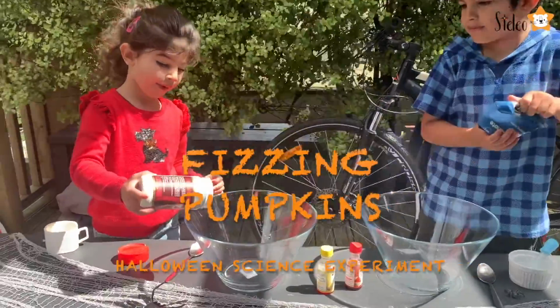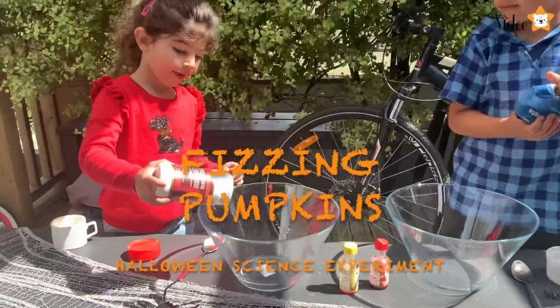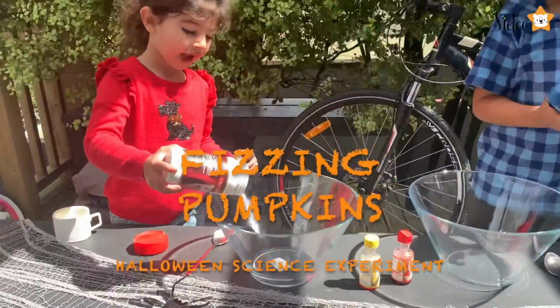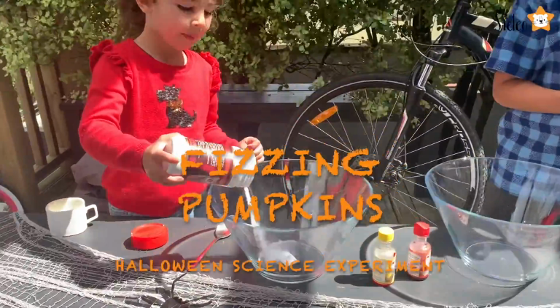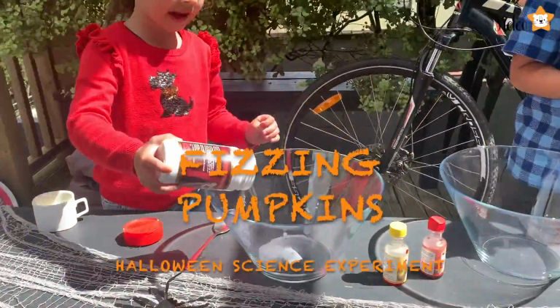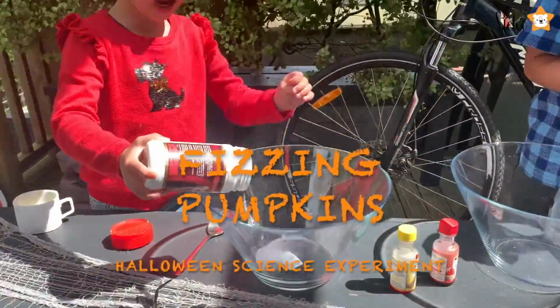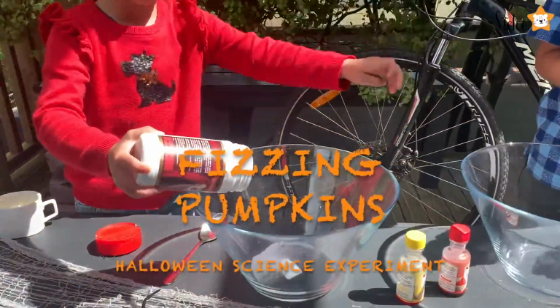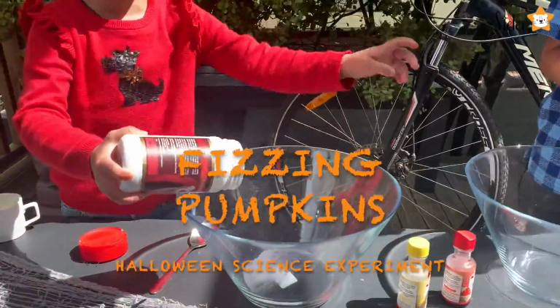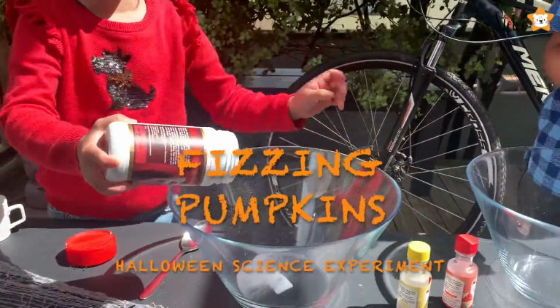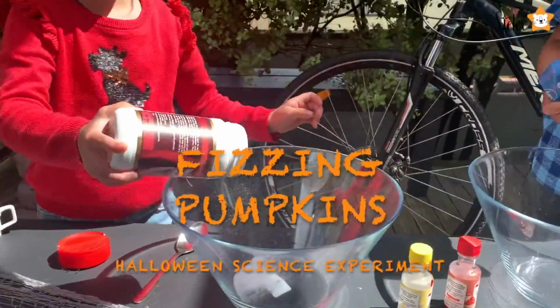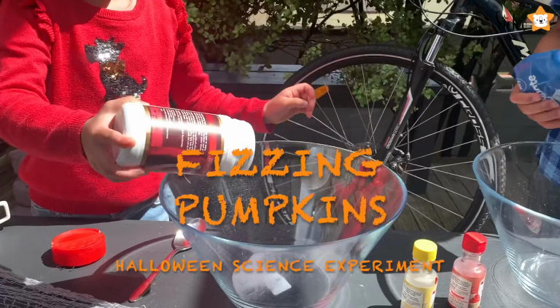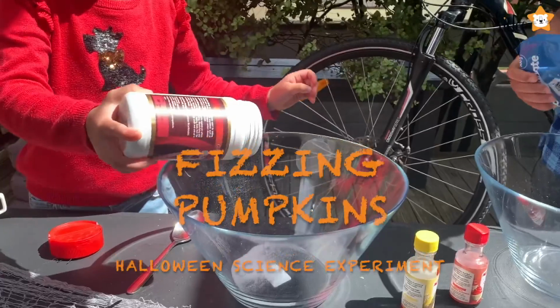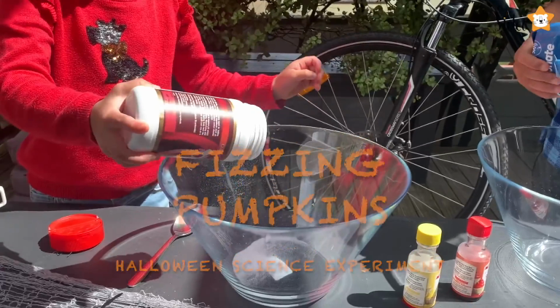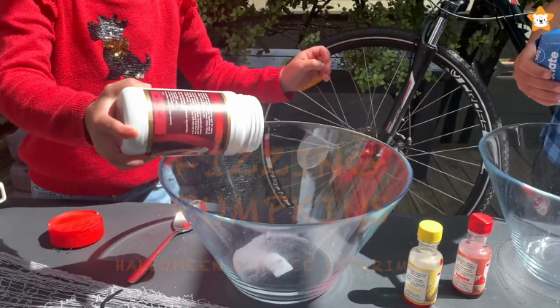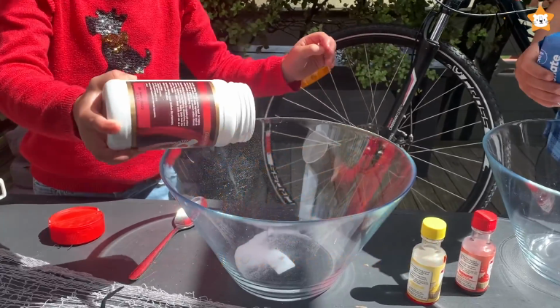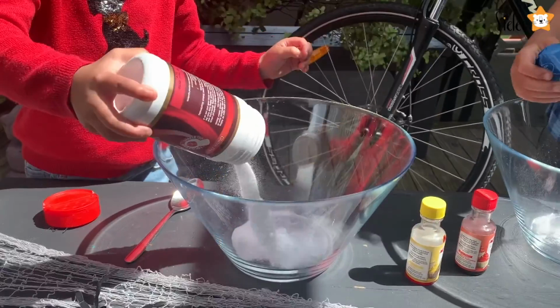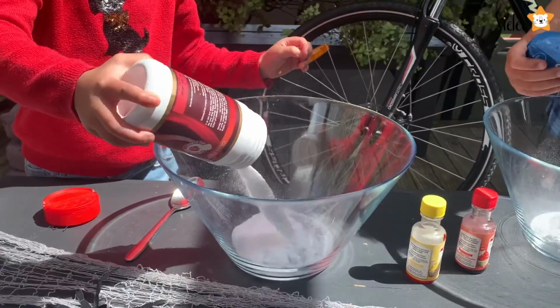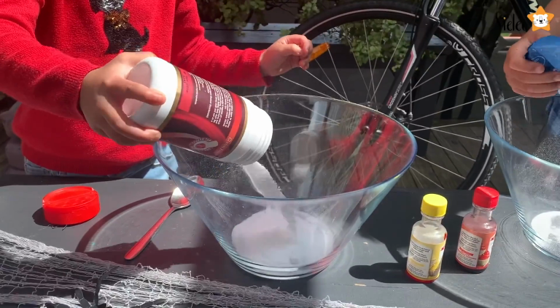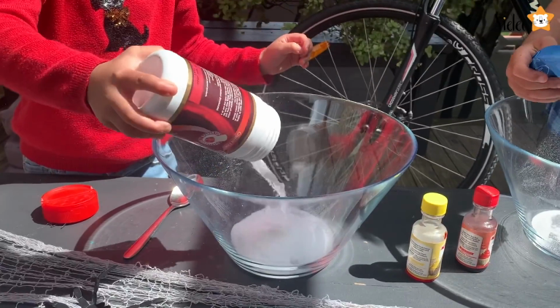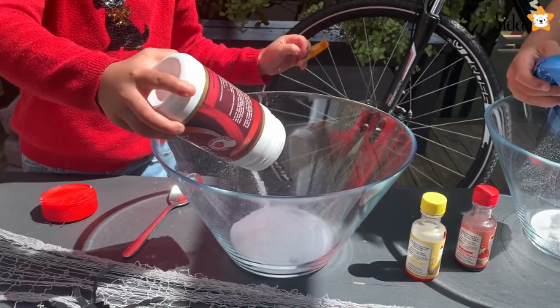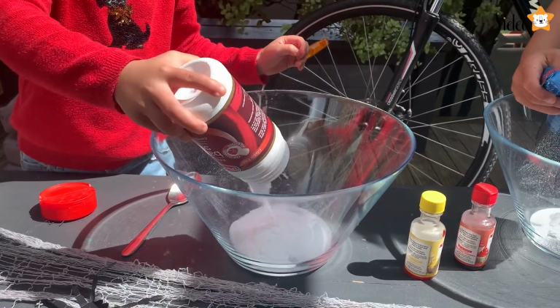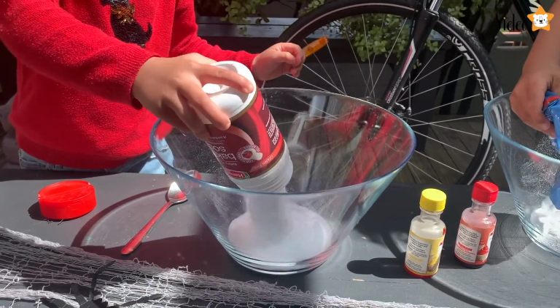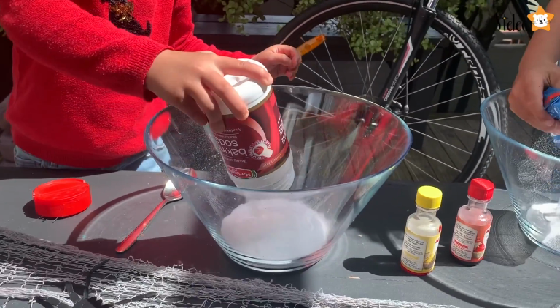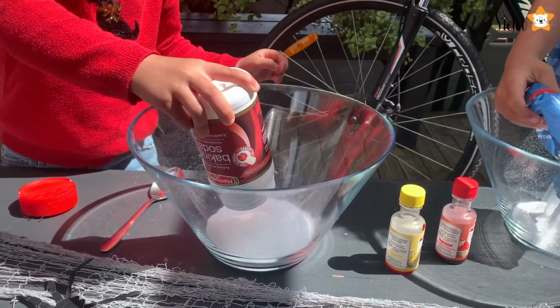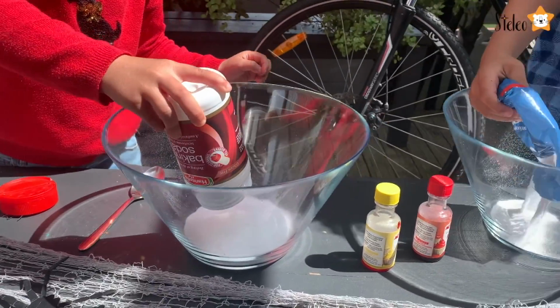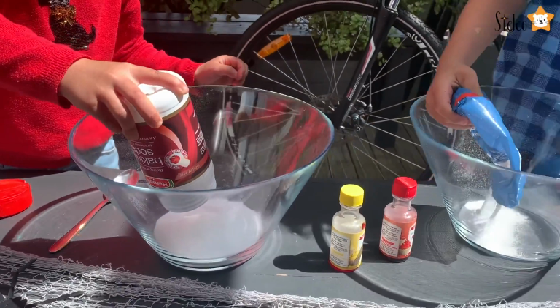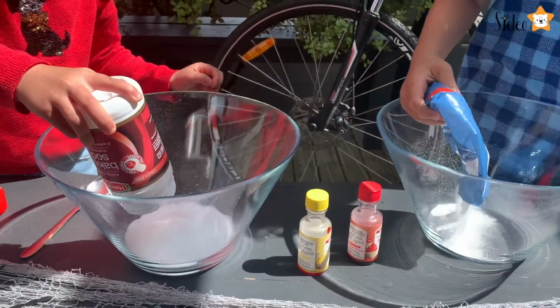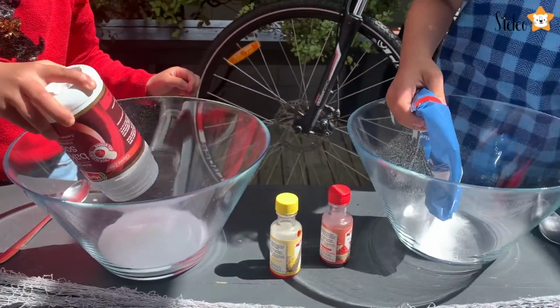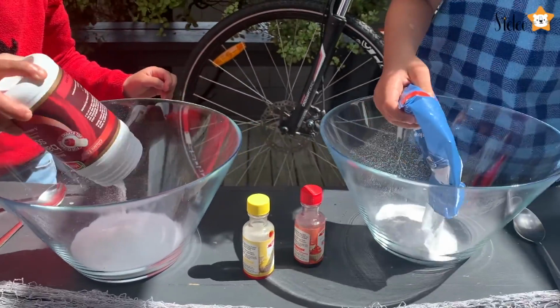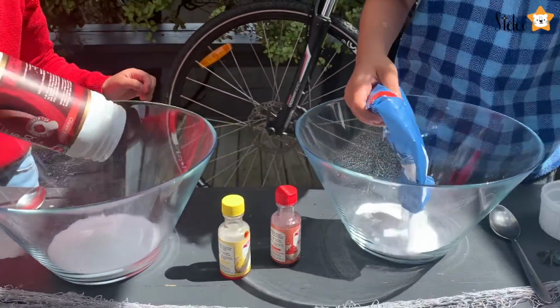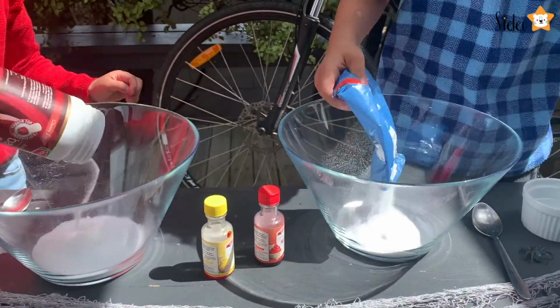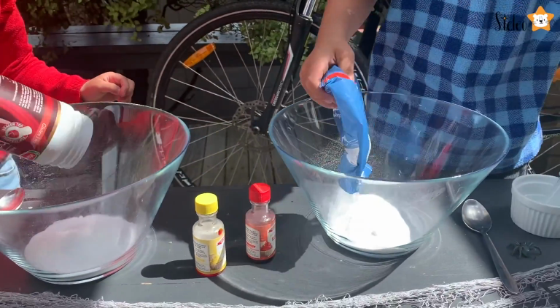Today we're going to do a super fun Halloween experiment. Let's get started!